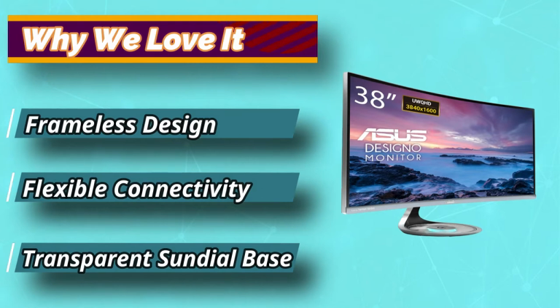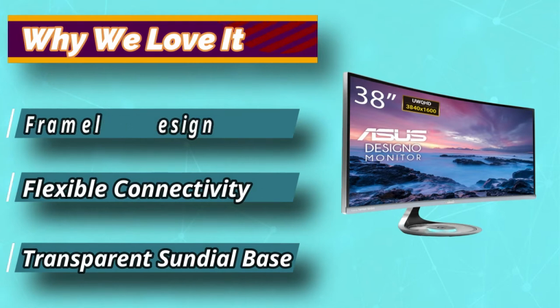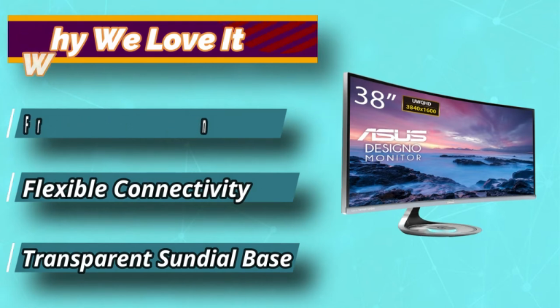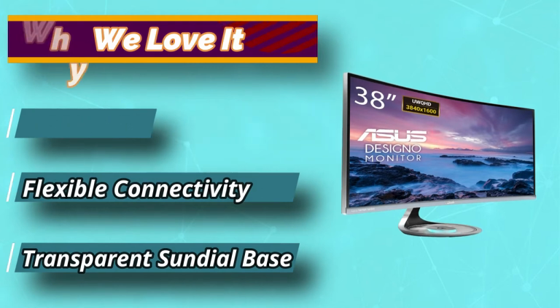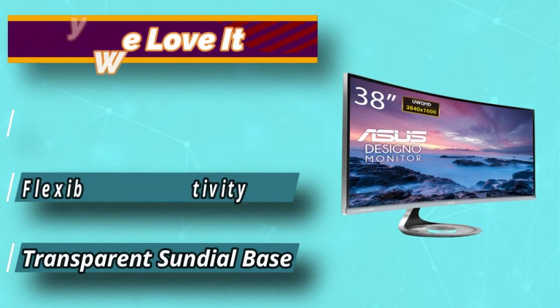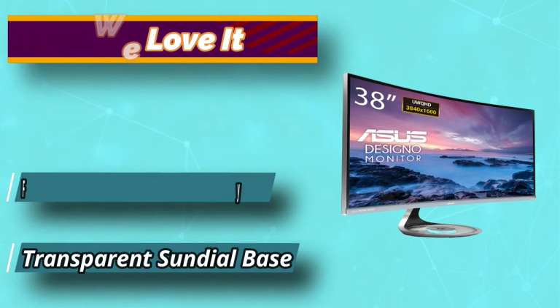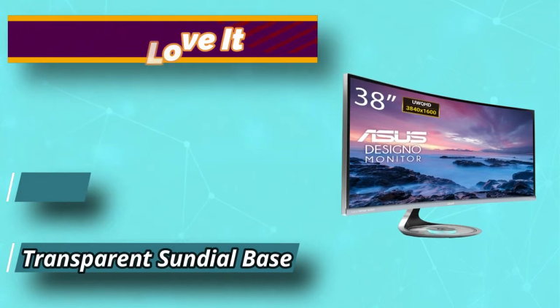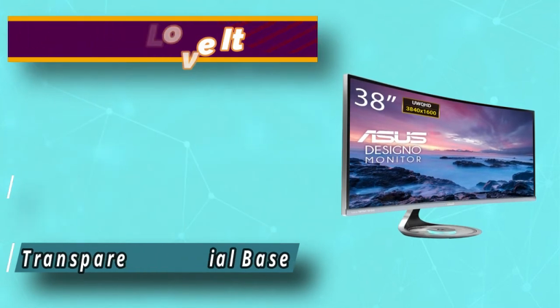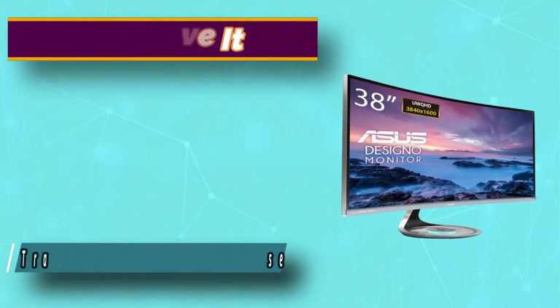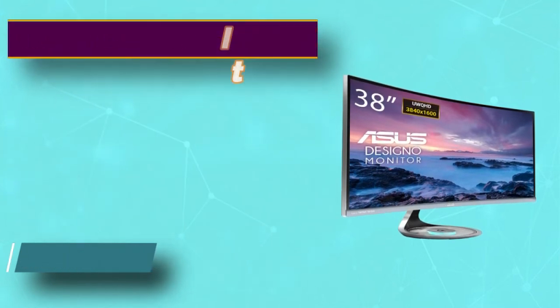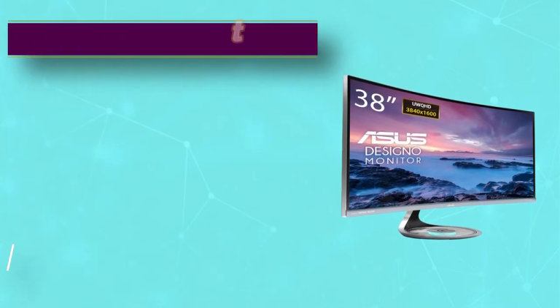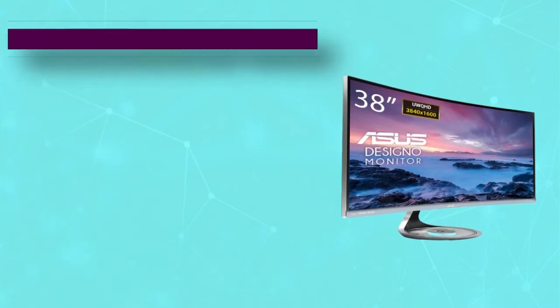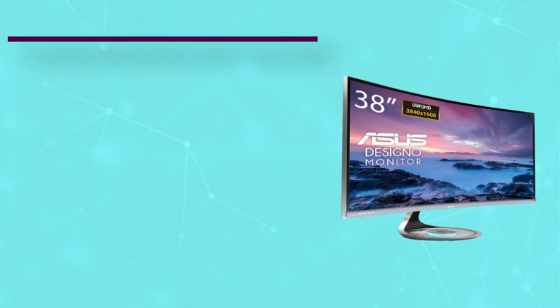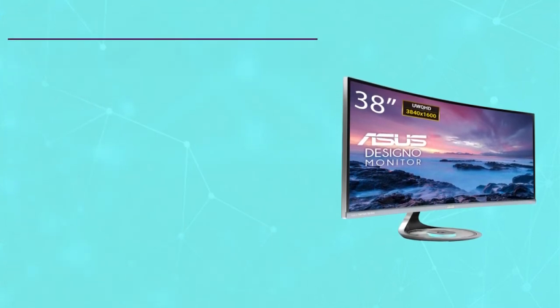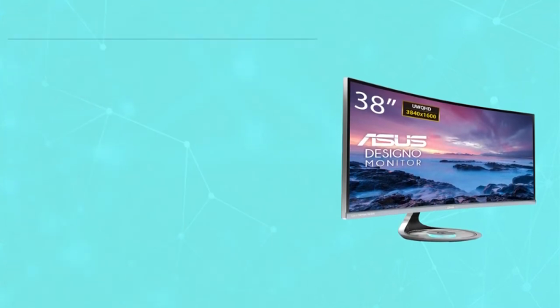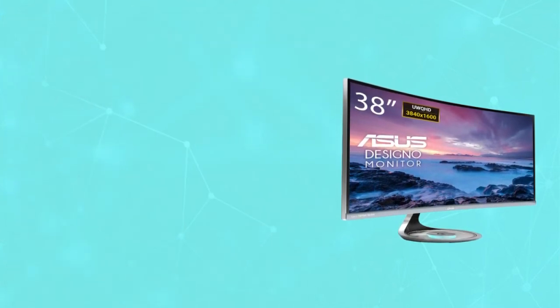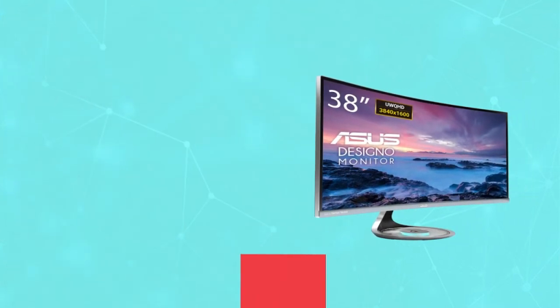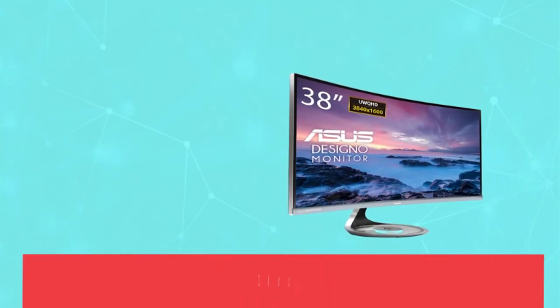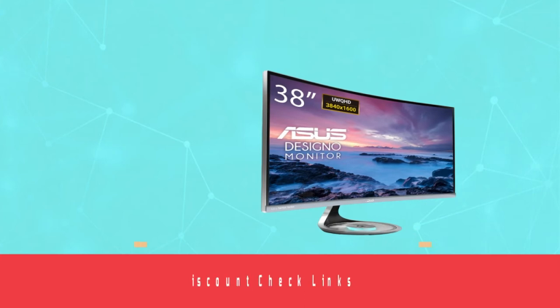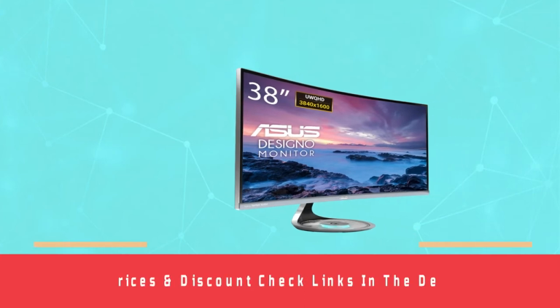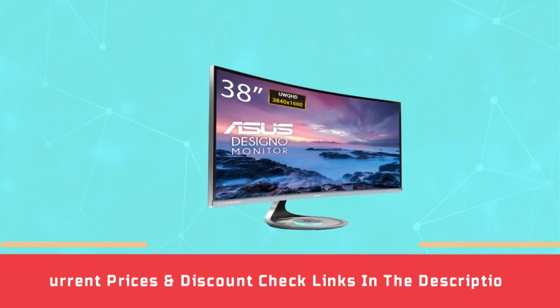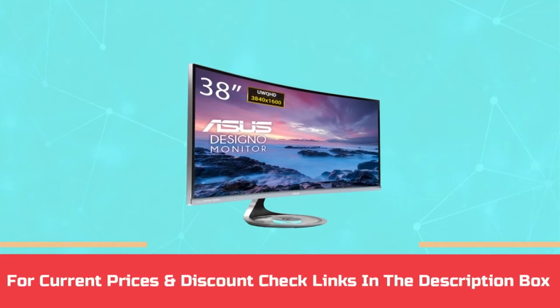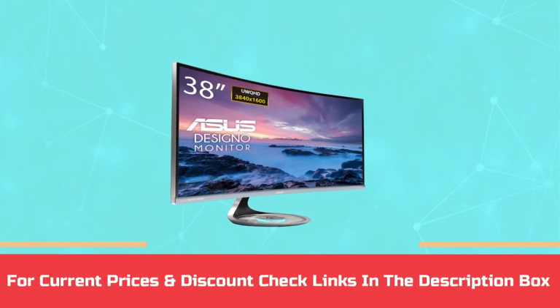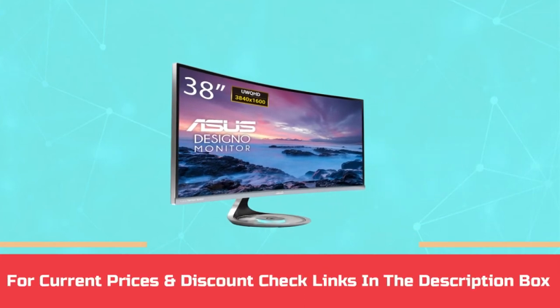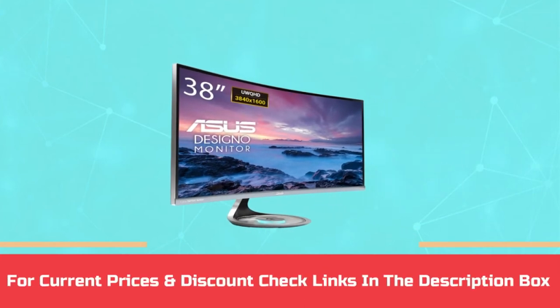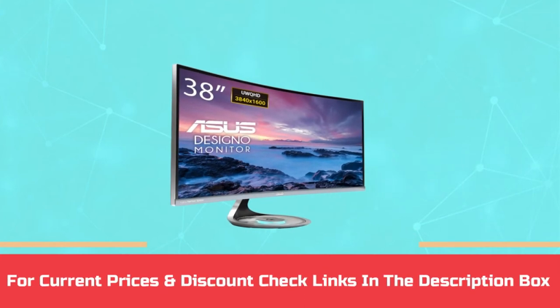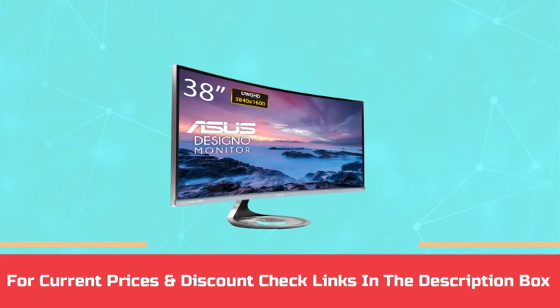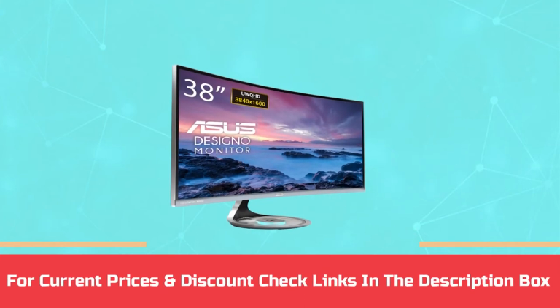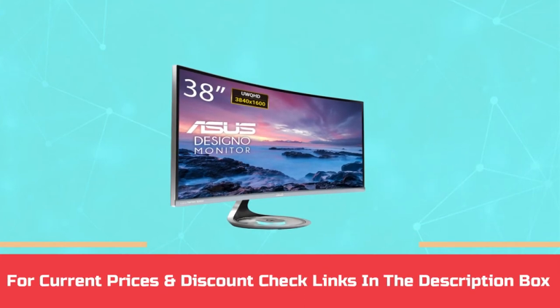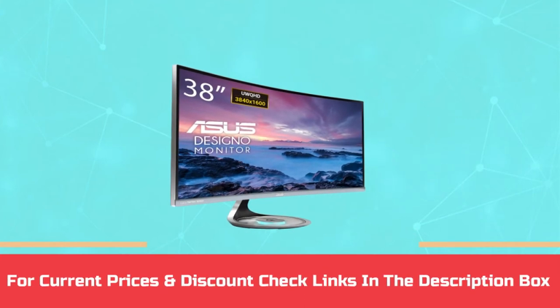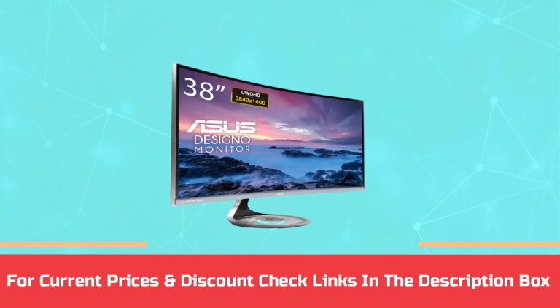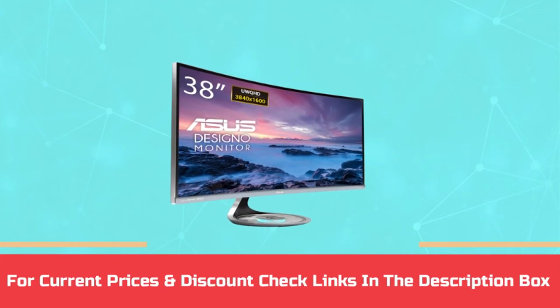This monitor is not for the budget conscious. For current prices and discounts, check the links in the description box.